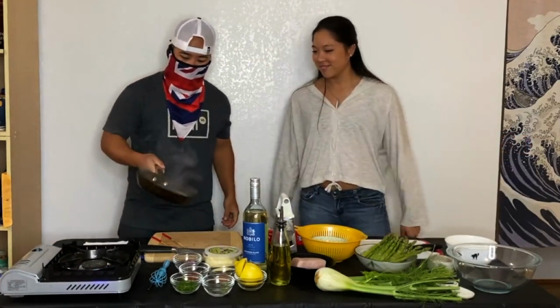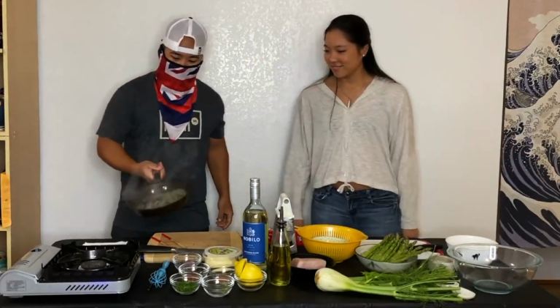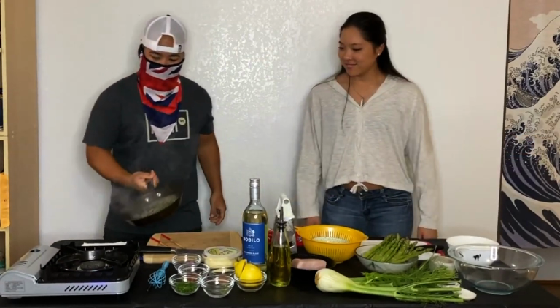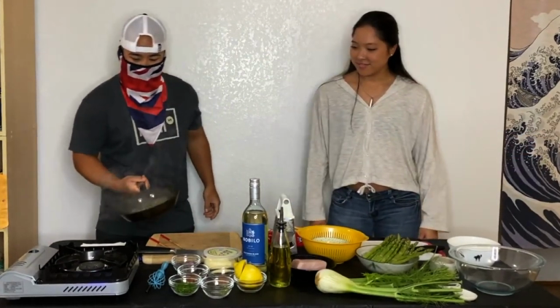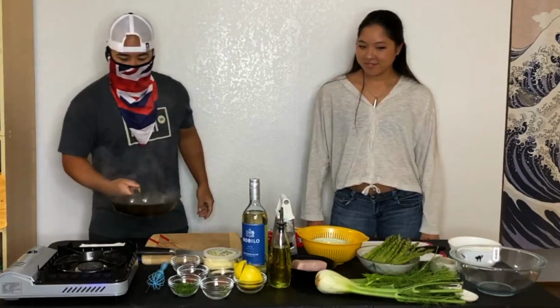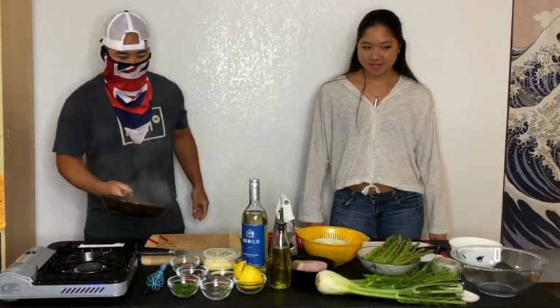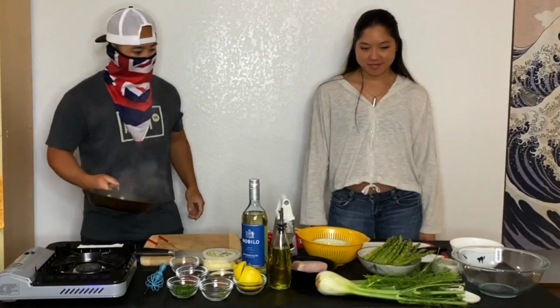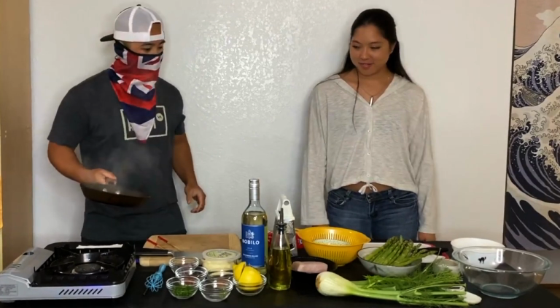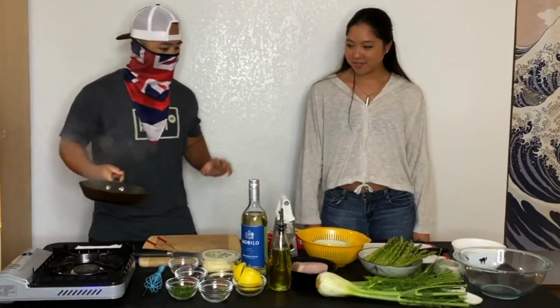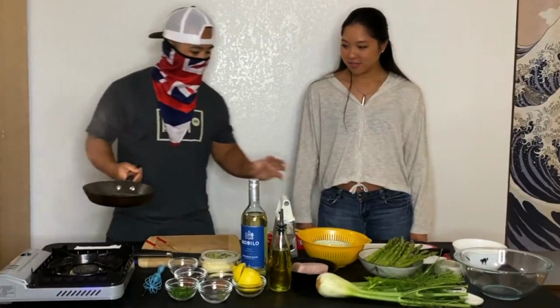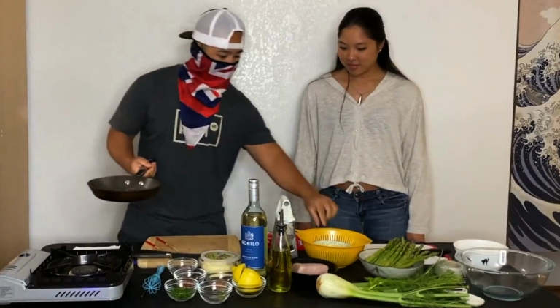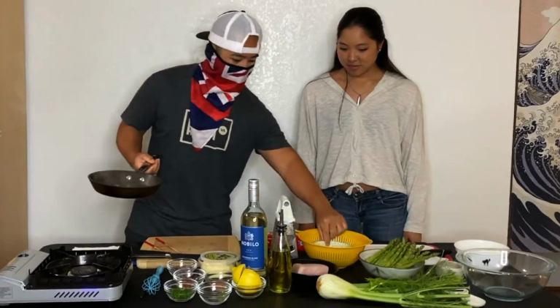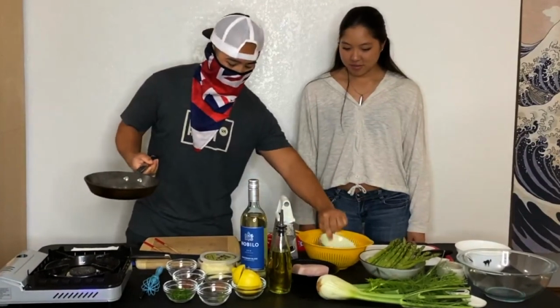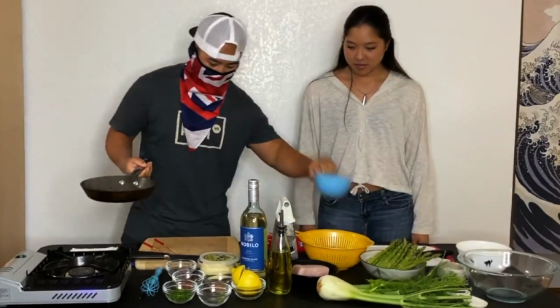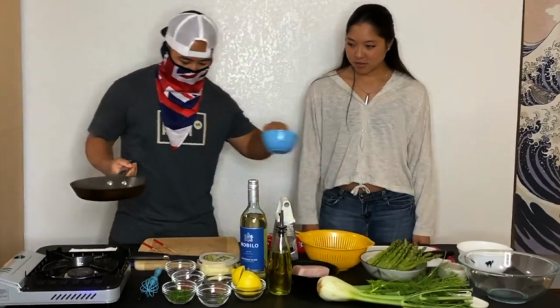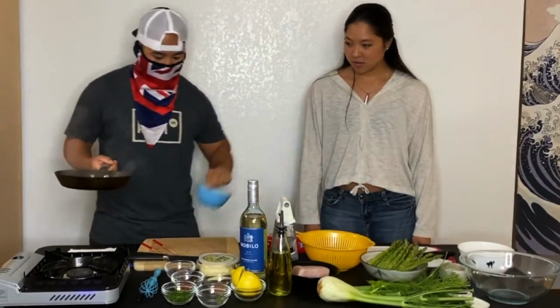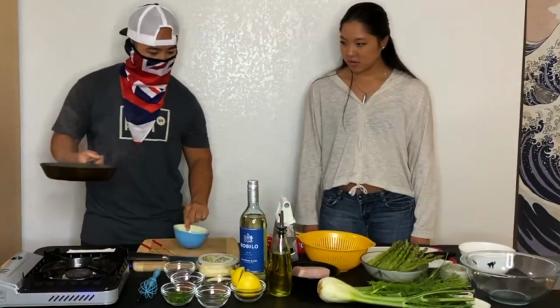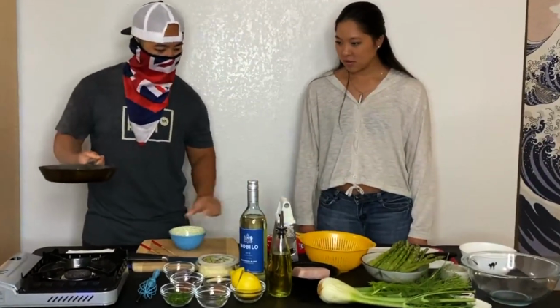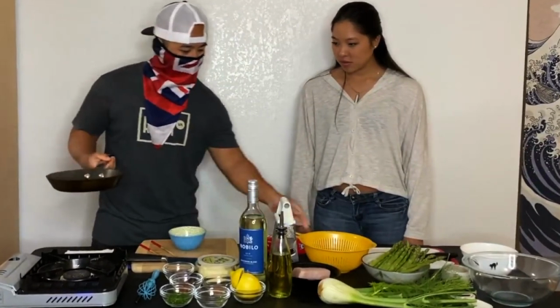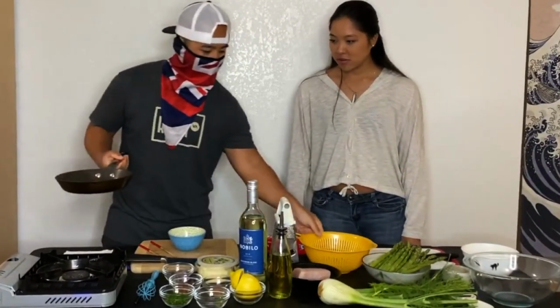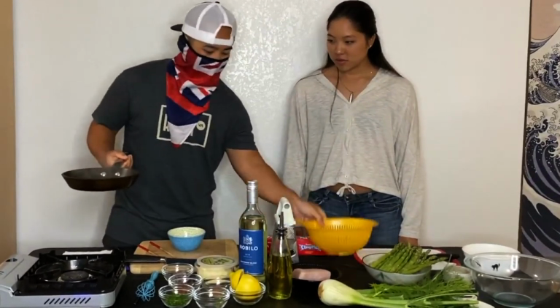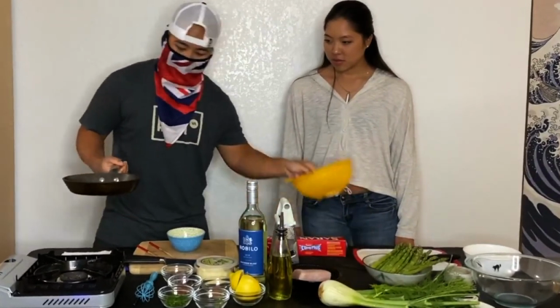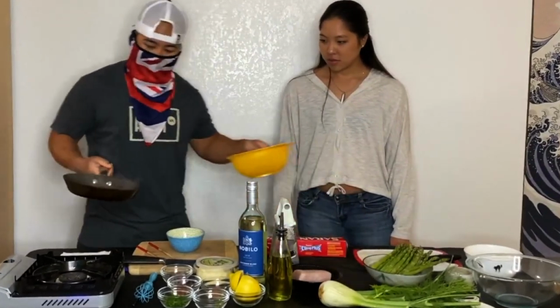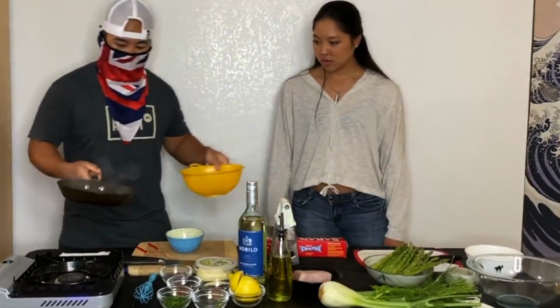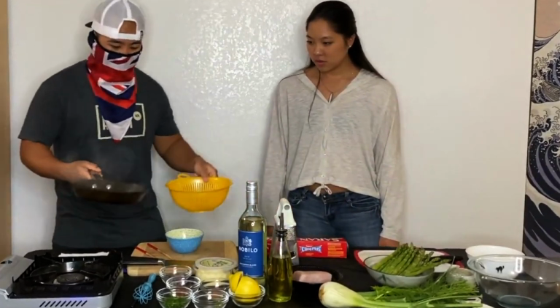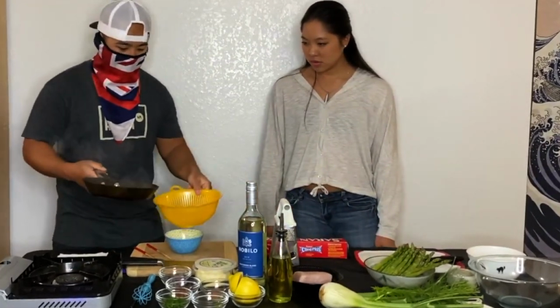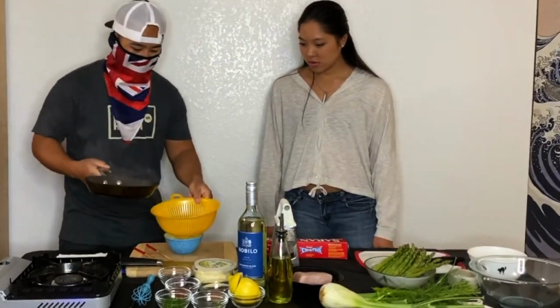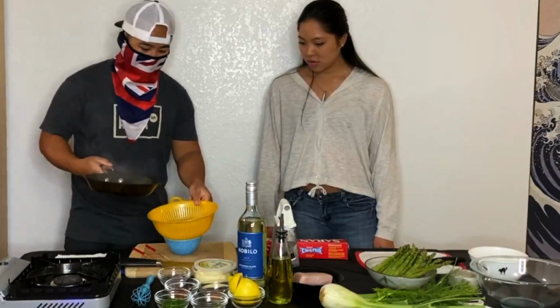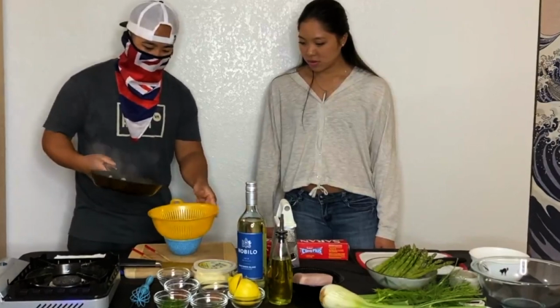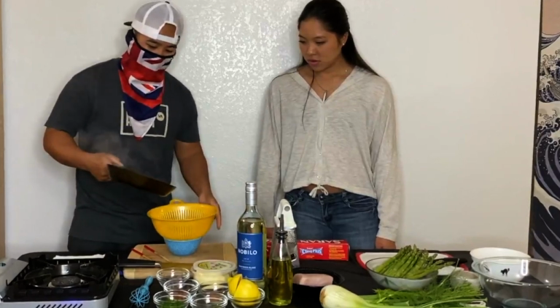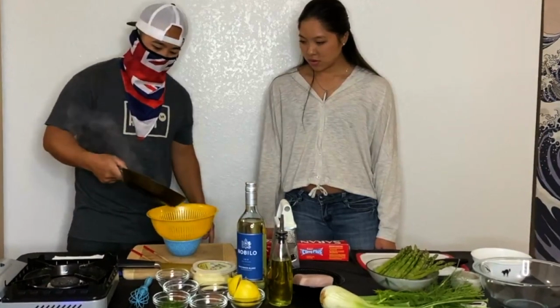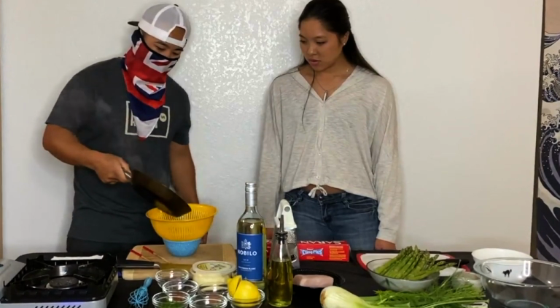This is about halfway done reduced. We're going to take this bowl, take this strainer, and then we're just going to strain it.